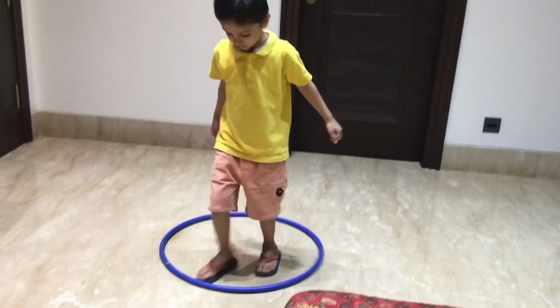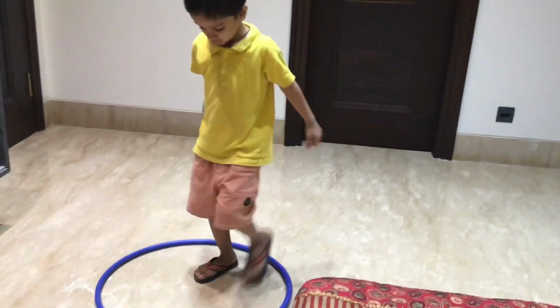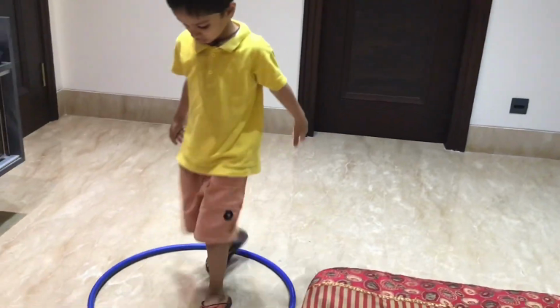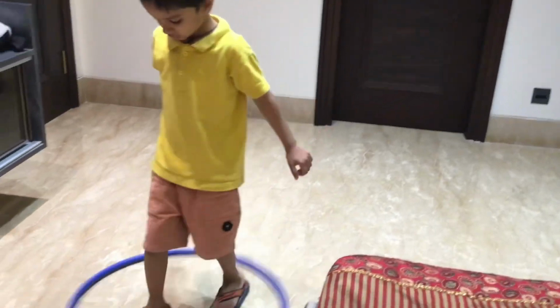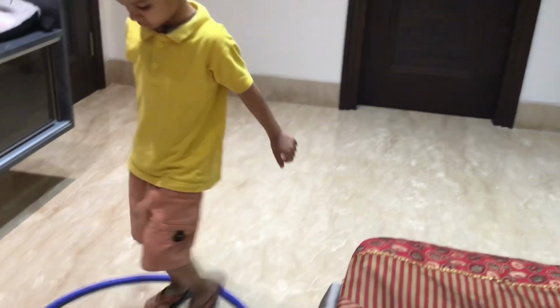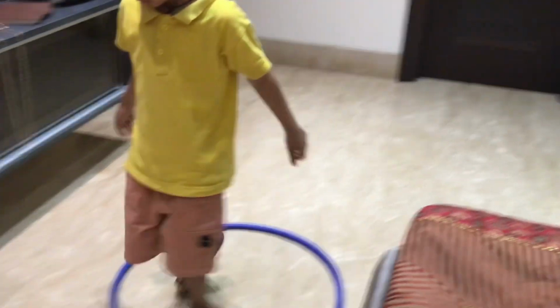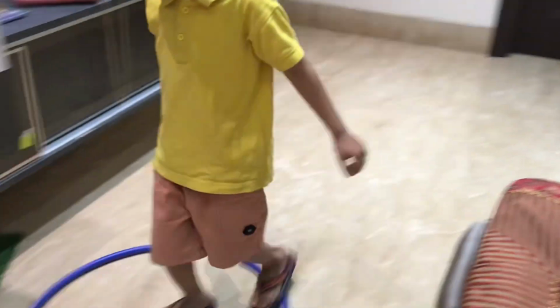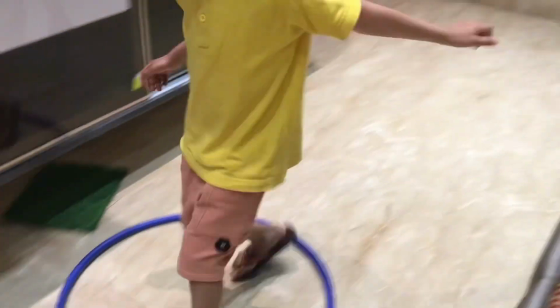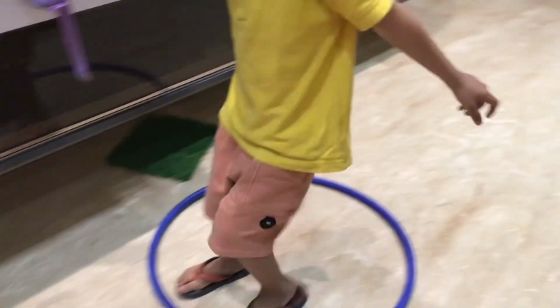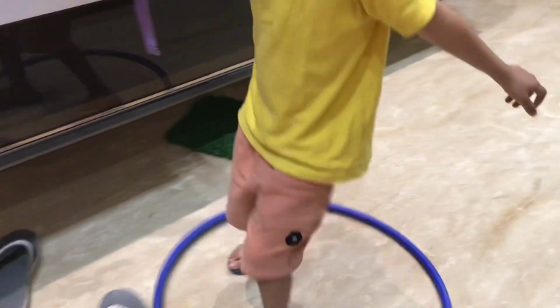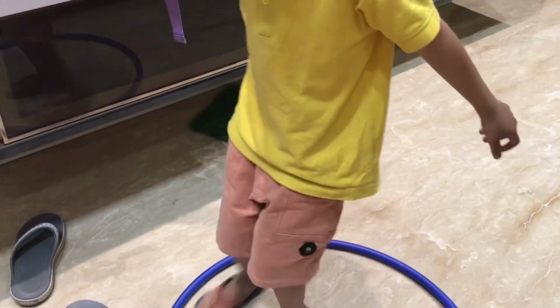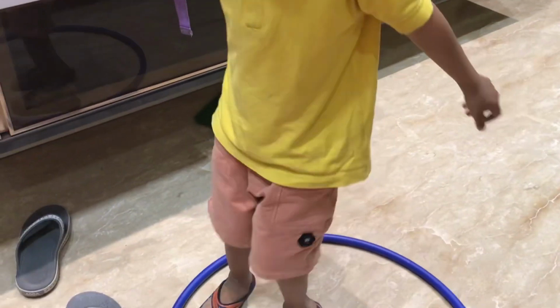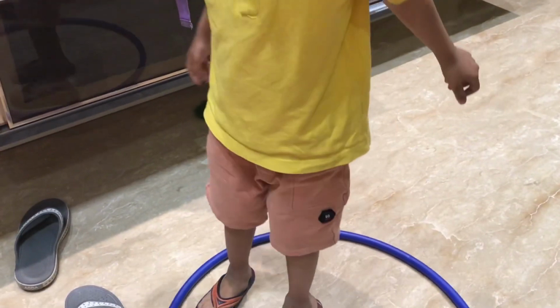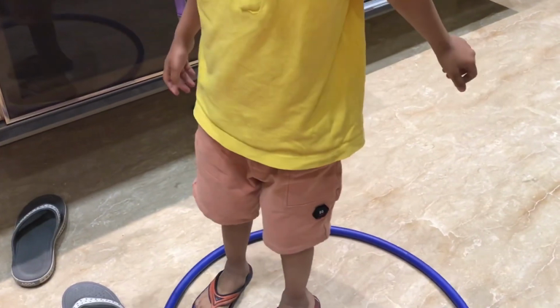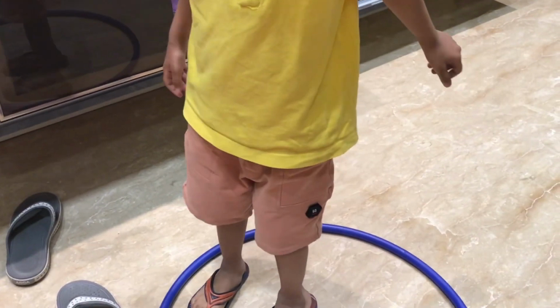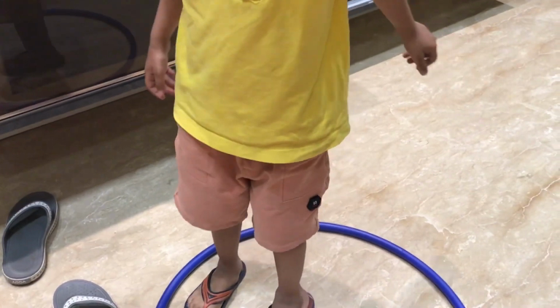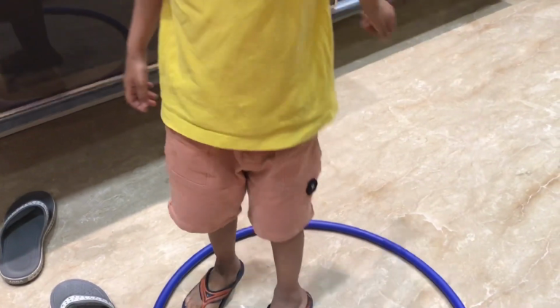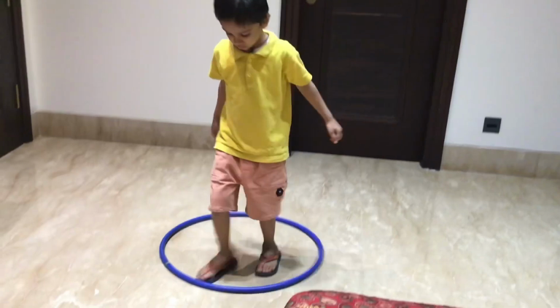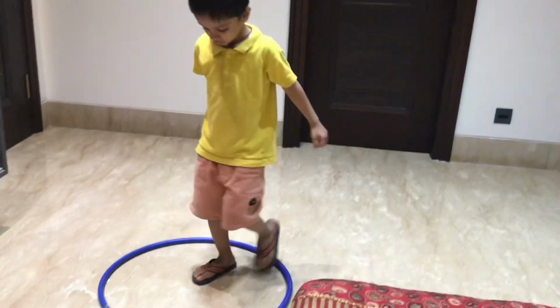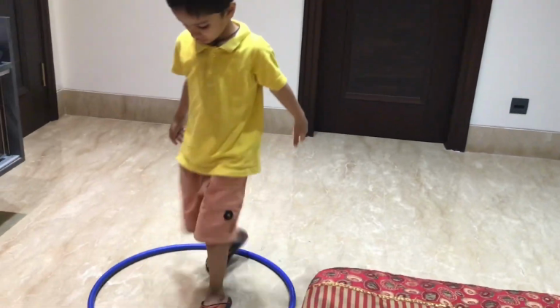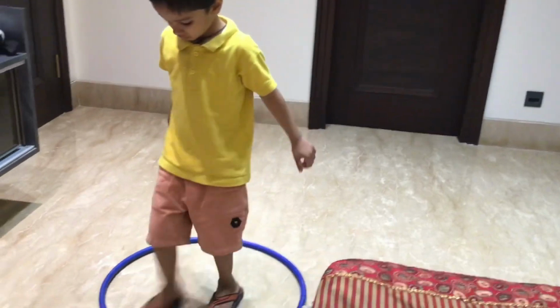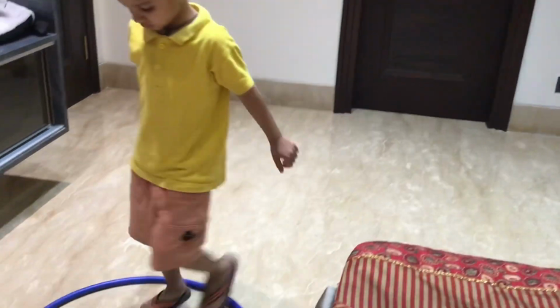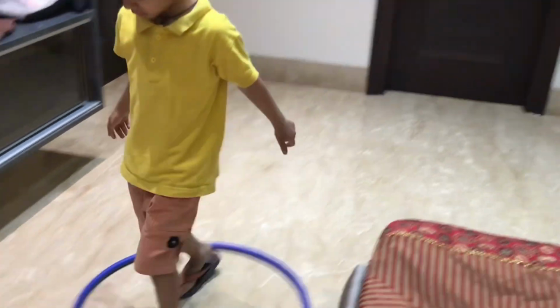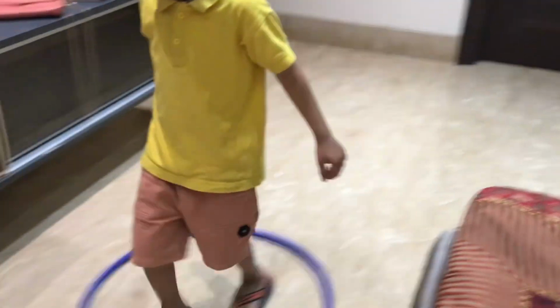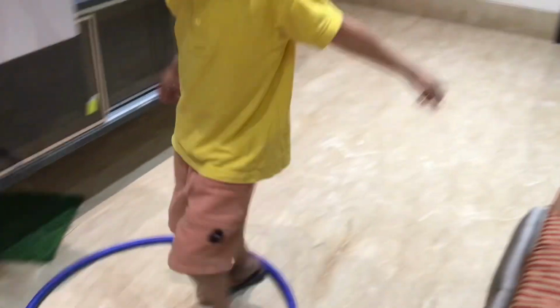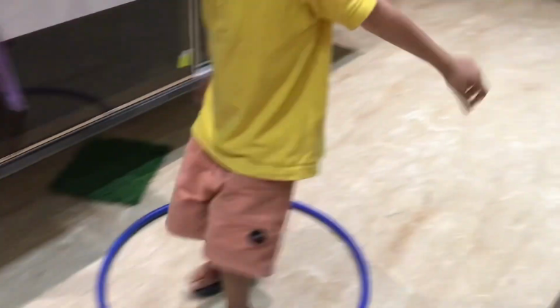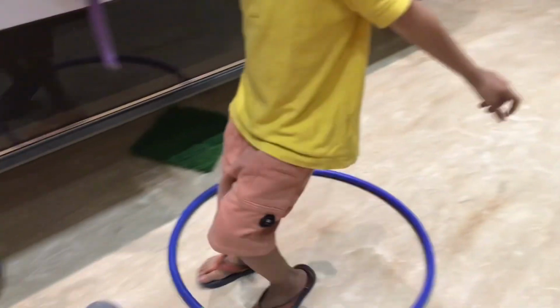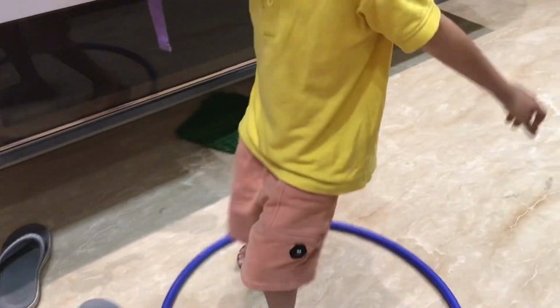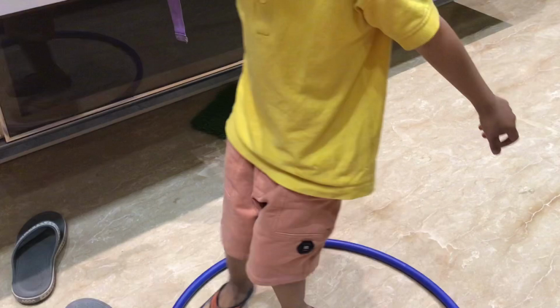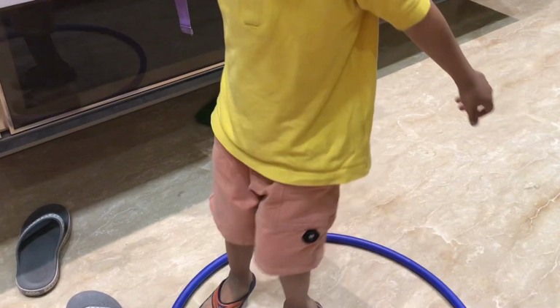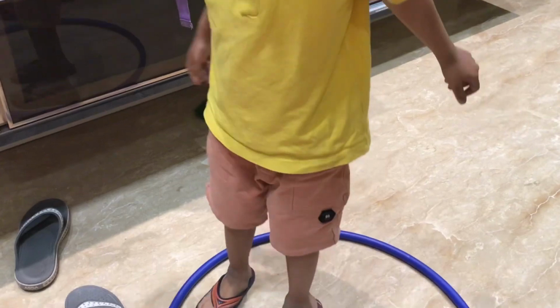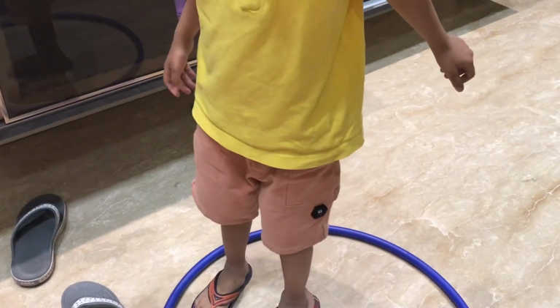Activity number 5: Scroll walk with the hula hoop — walk in this way. This again needs a lot of balance and coordination.